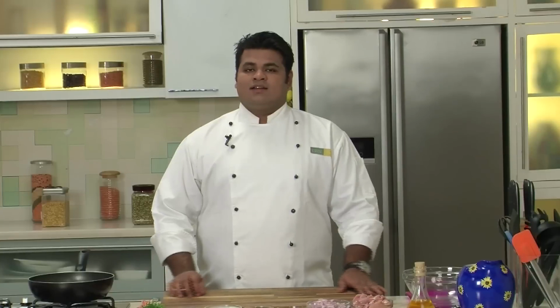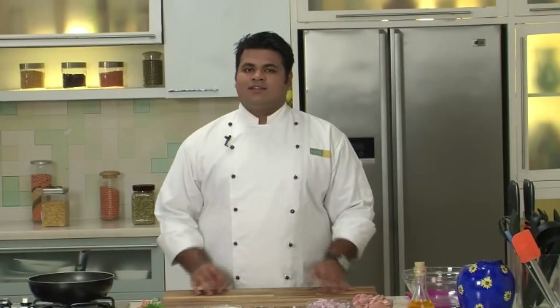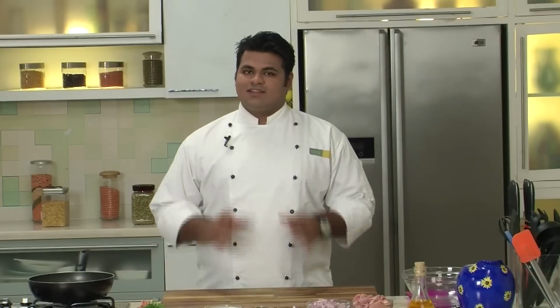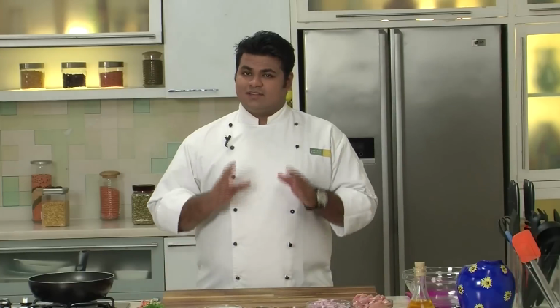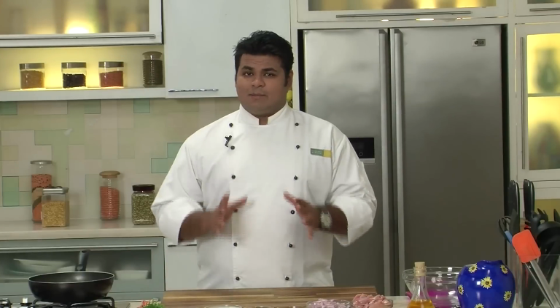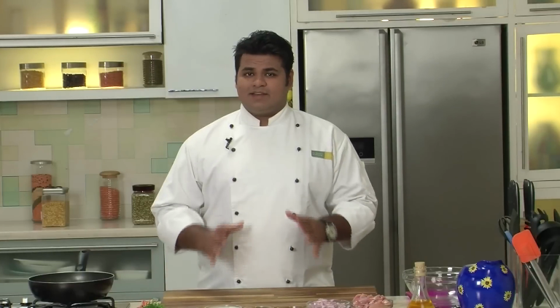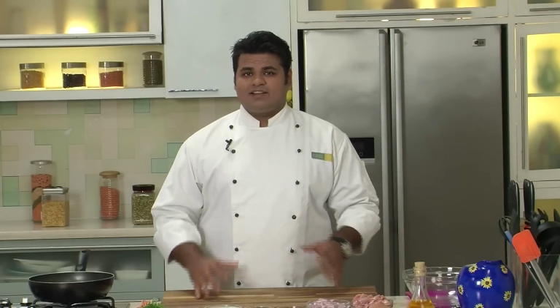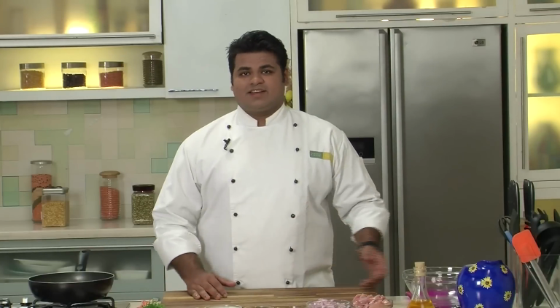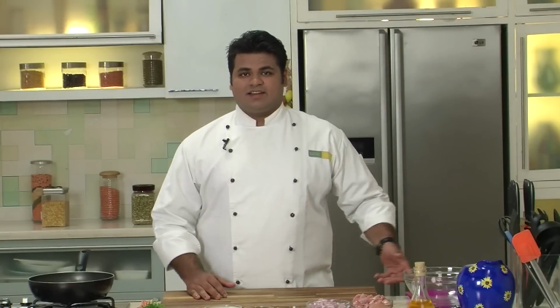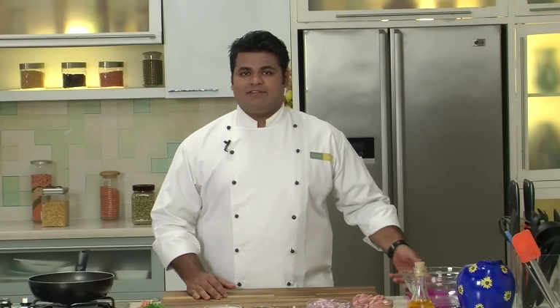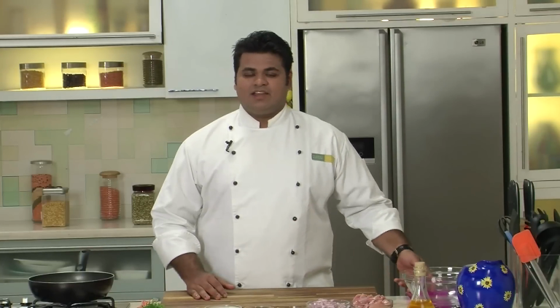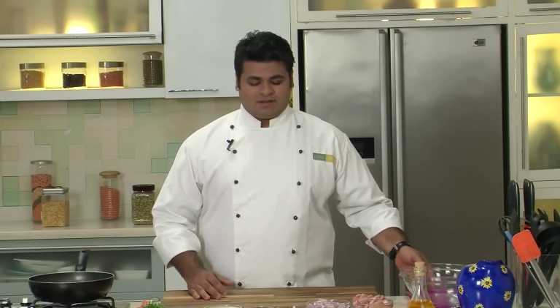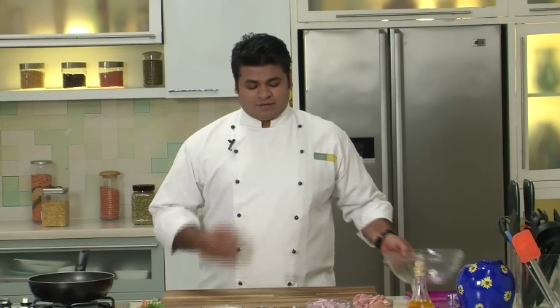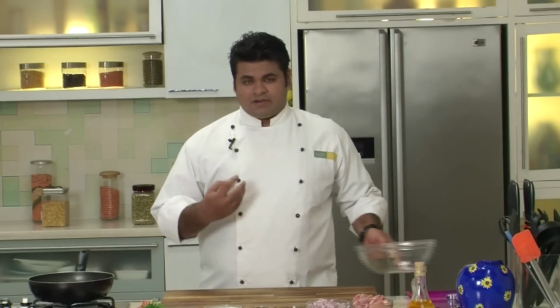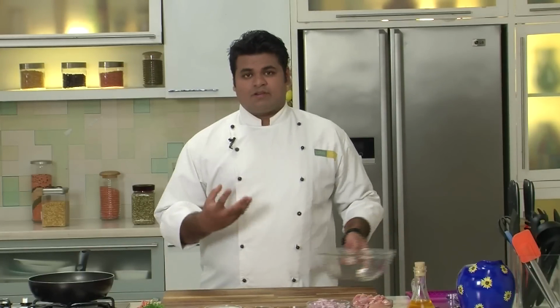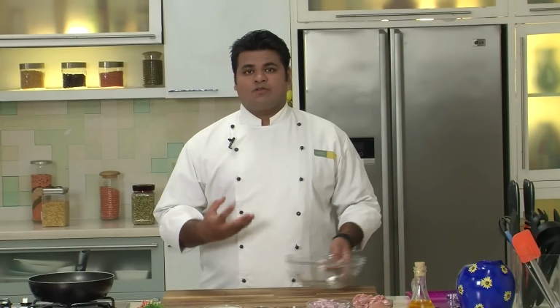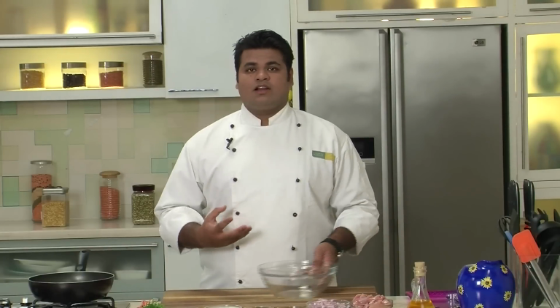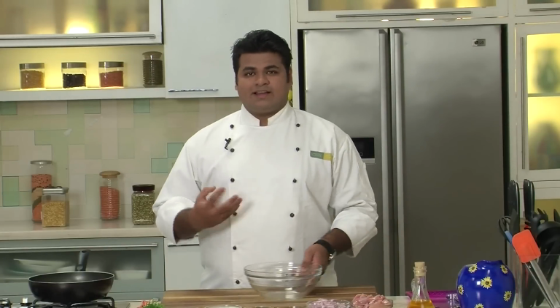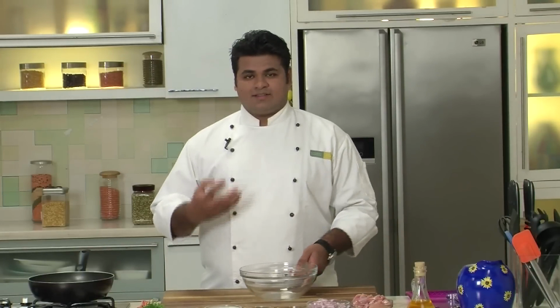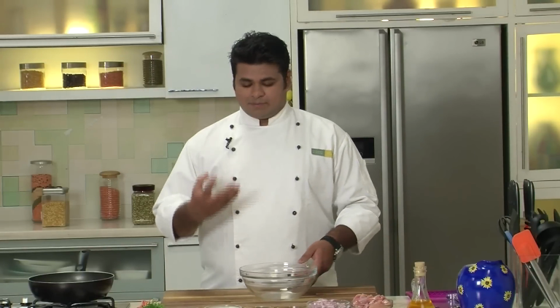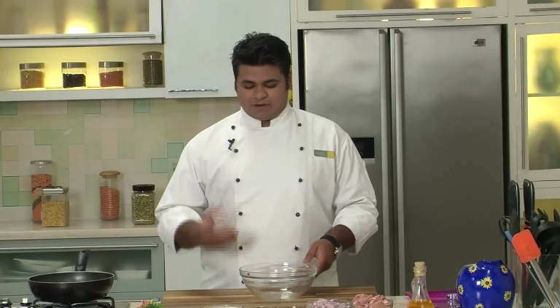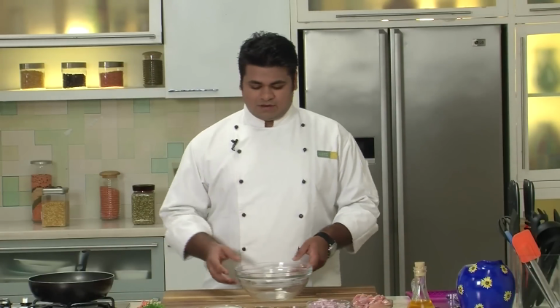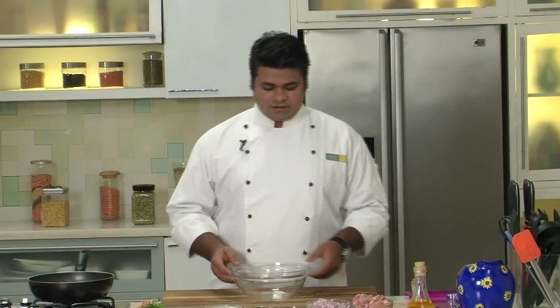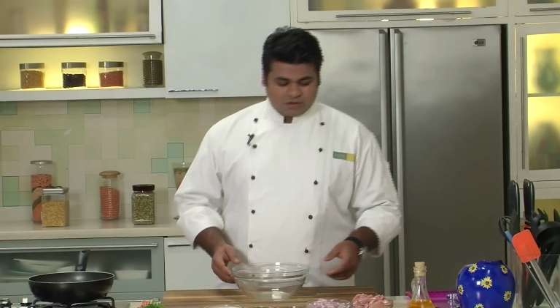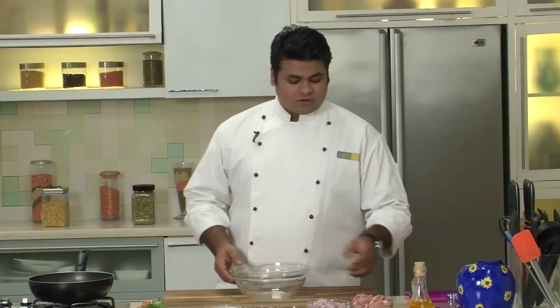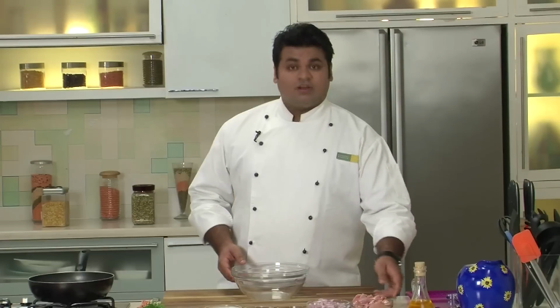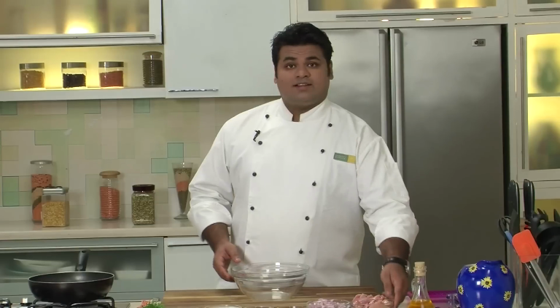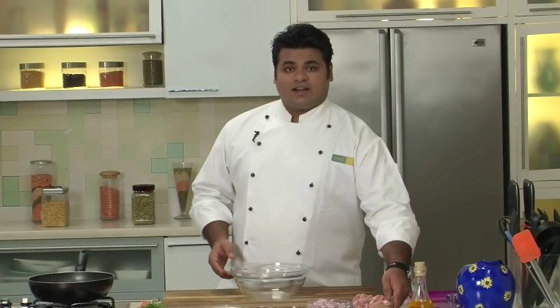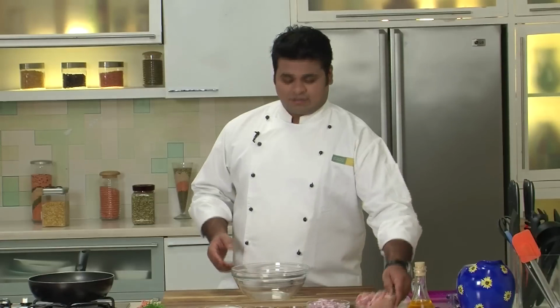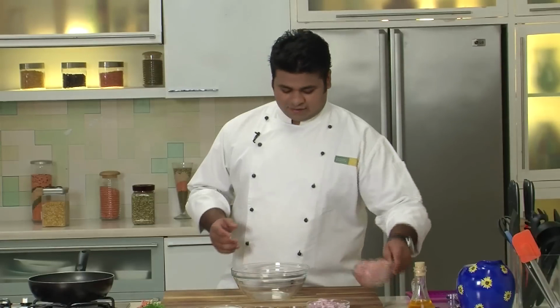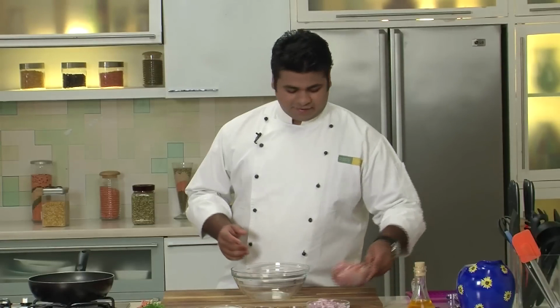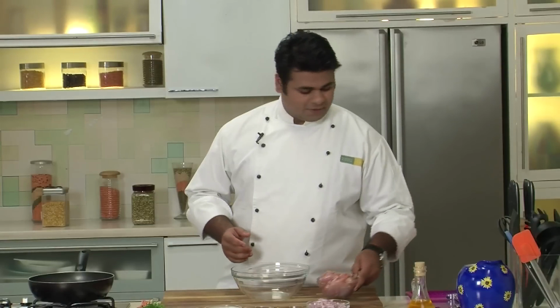This is an amazing chicken gravy — flavorful, nice, and simple. So let's start with the recipe.